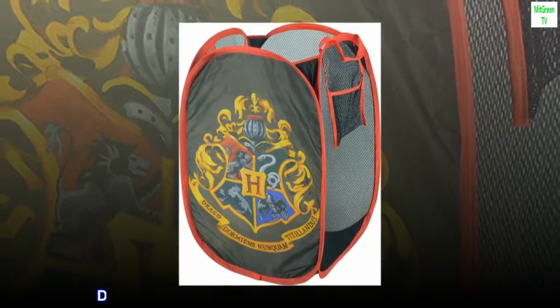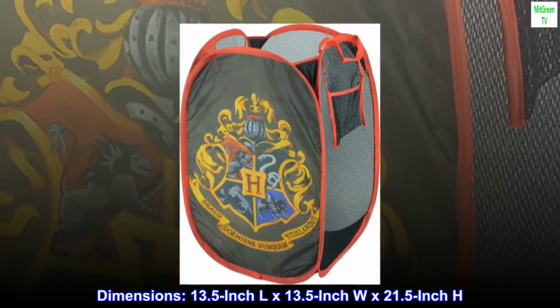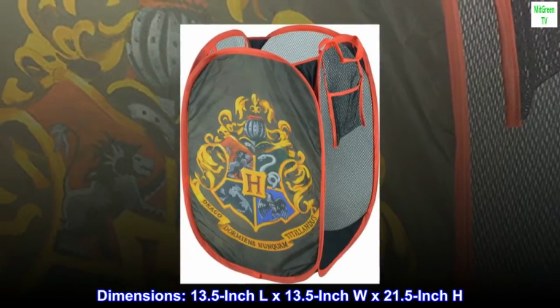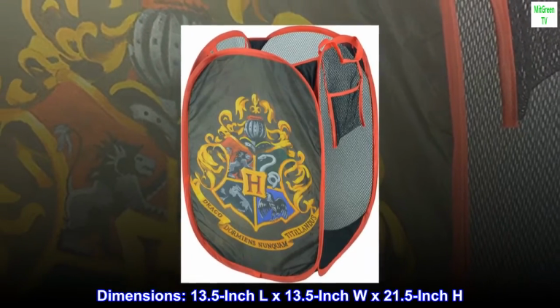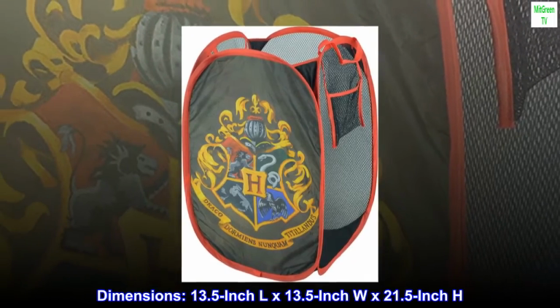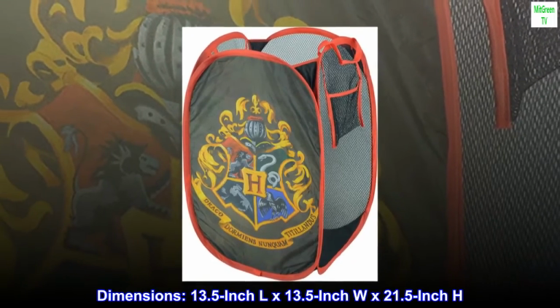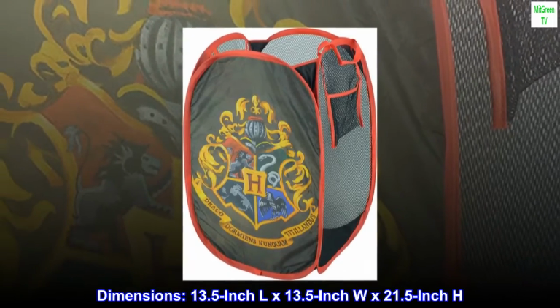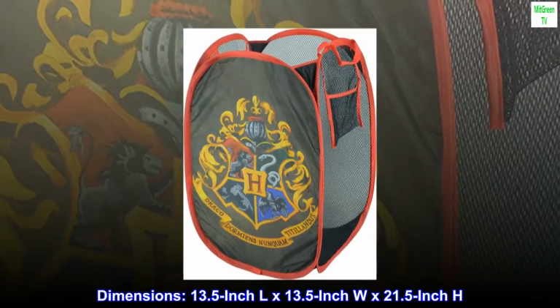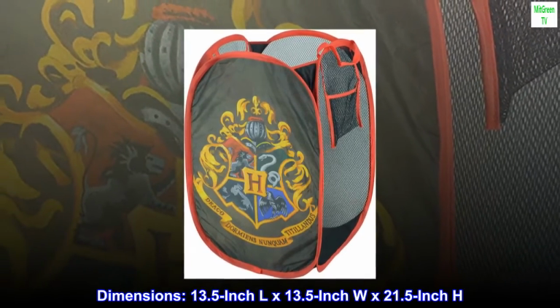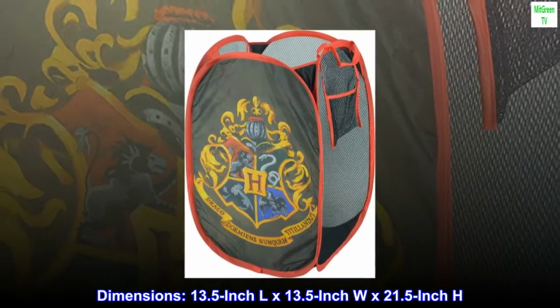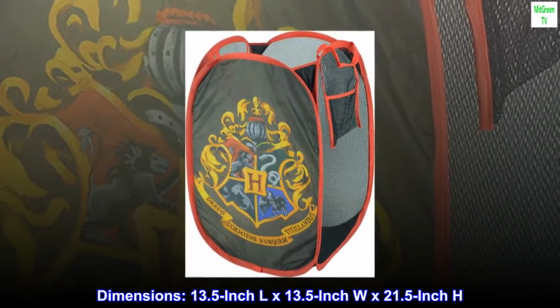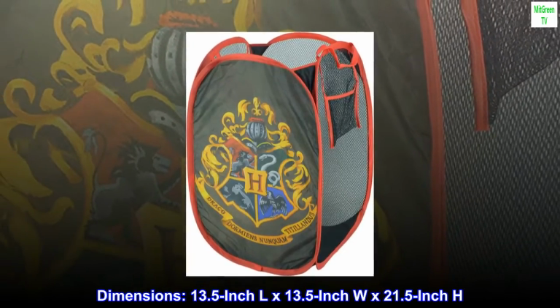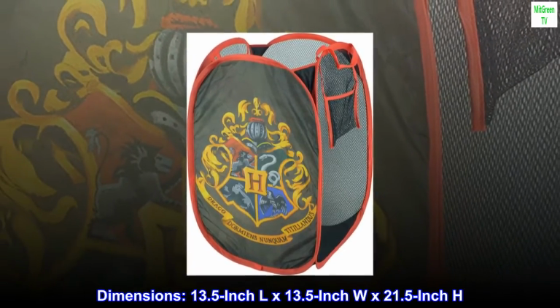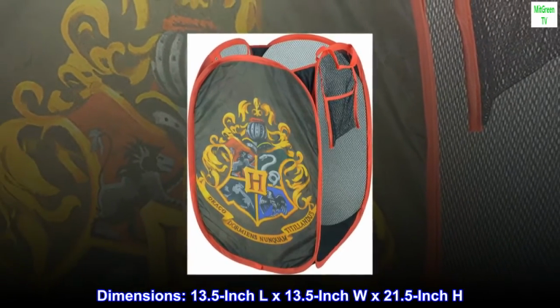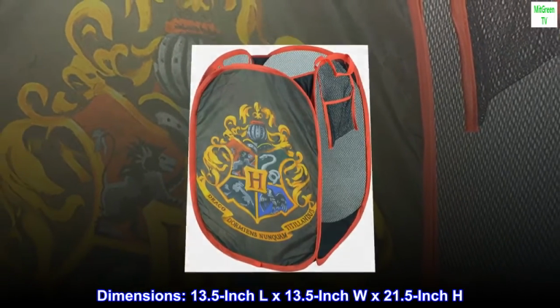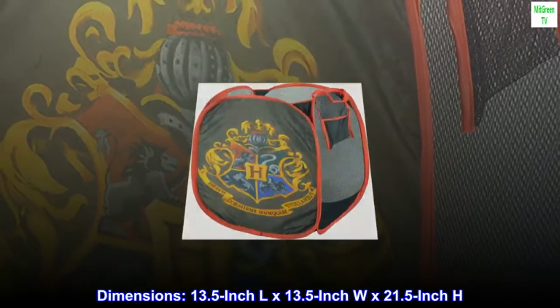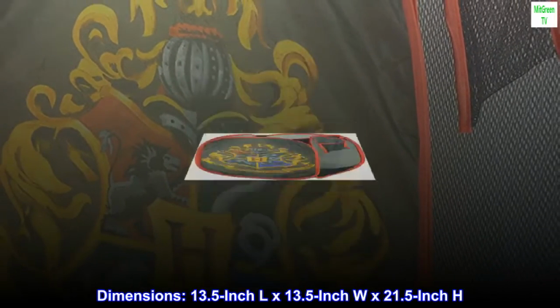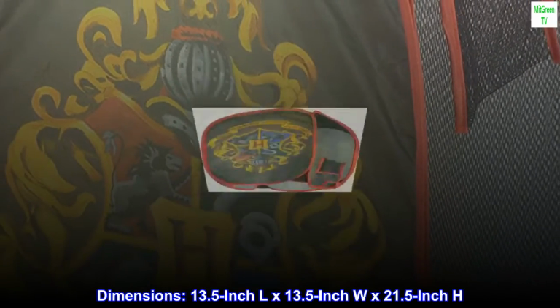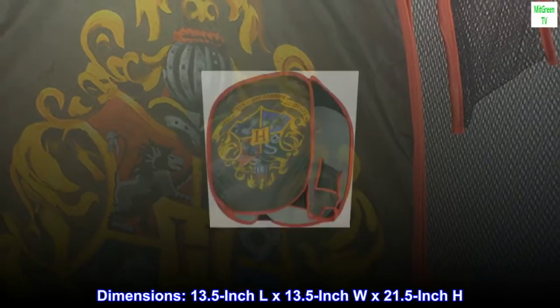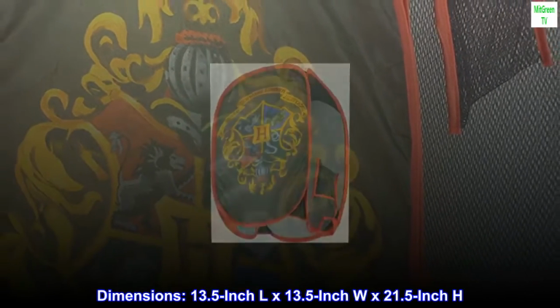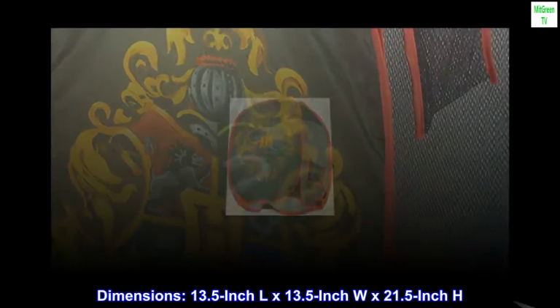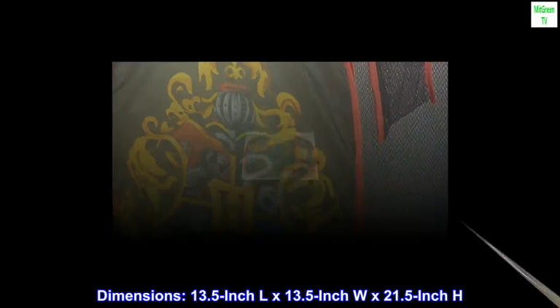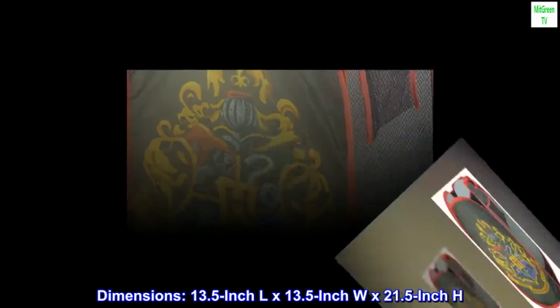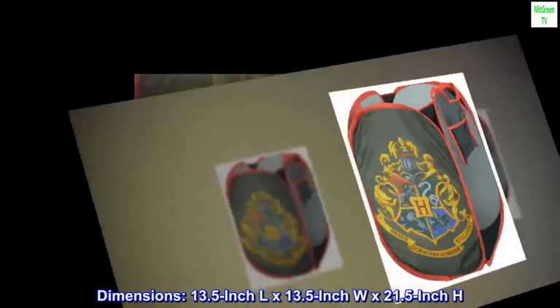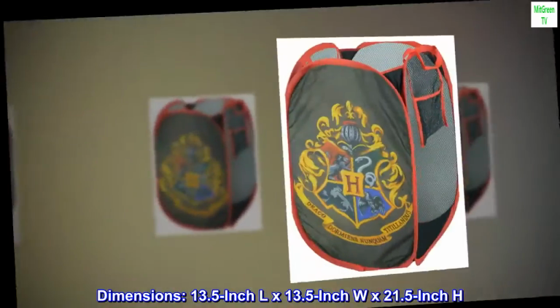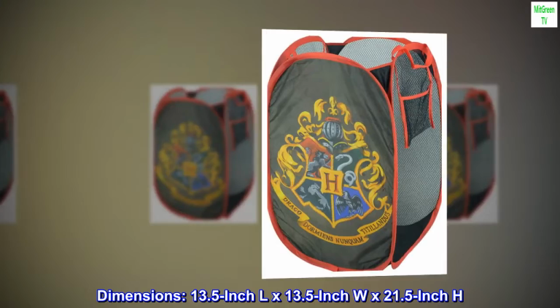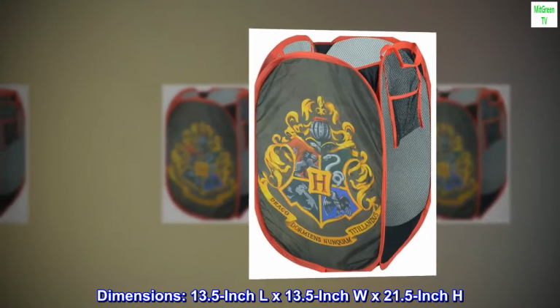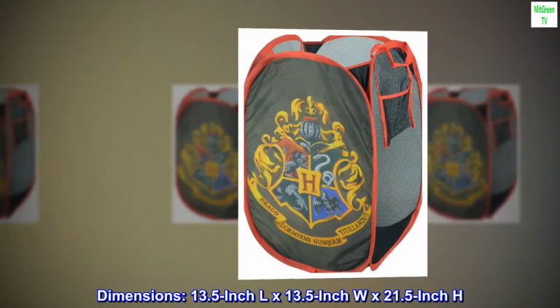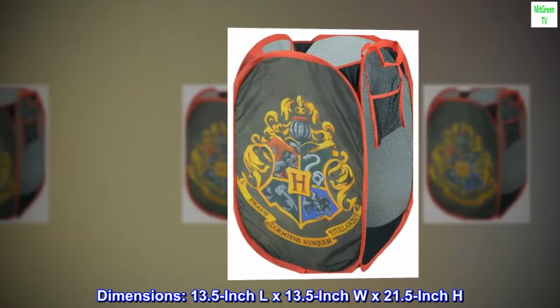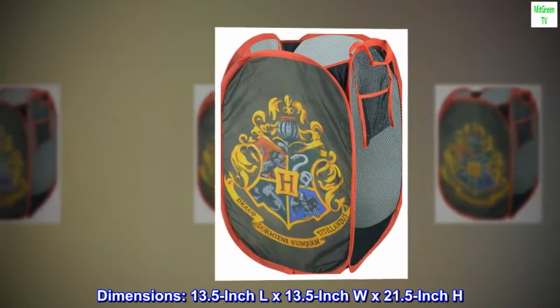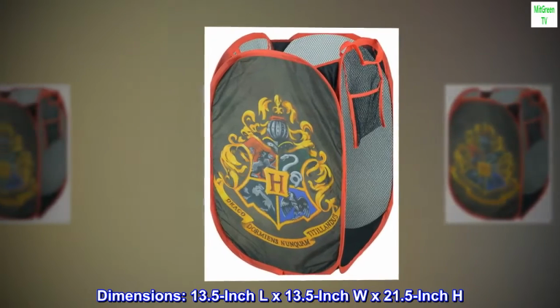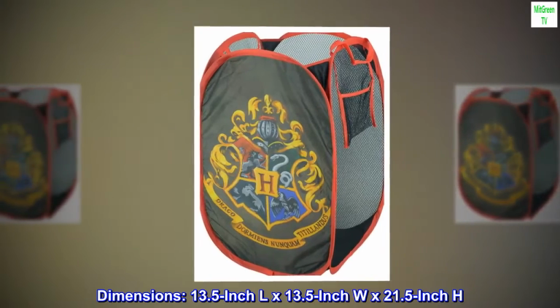Dimensions: 13.5-inch length by 13.5-inch width by 21.5-inch height.